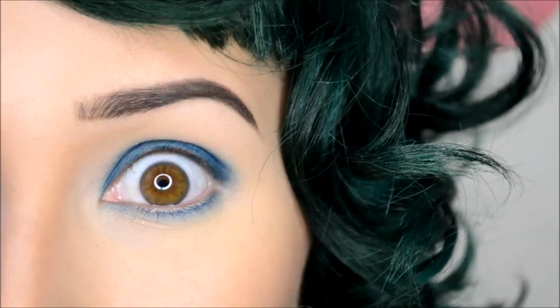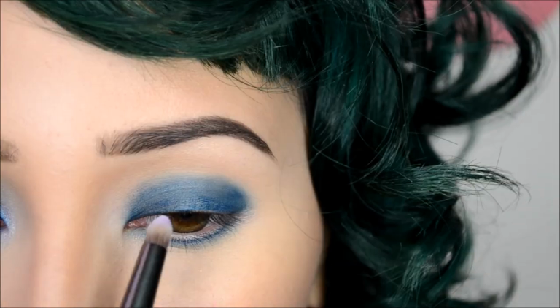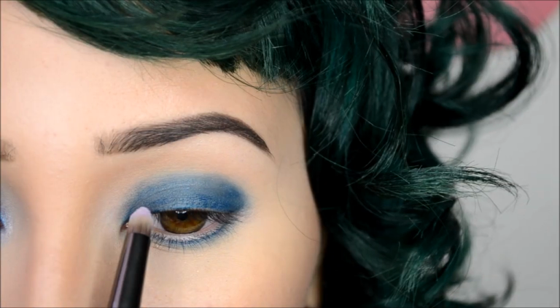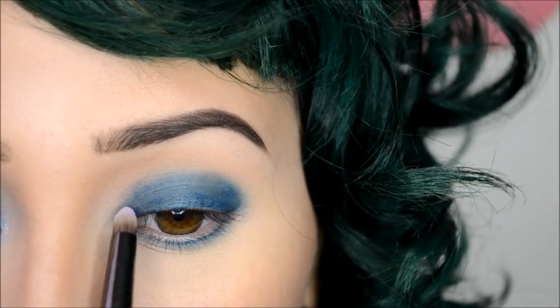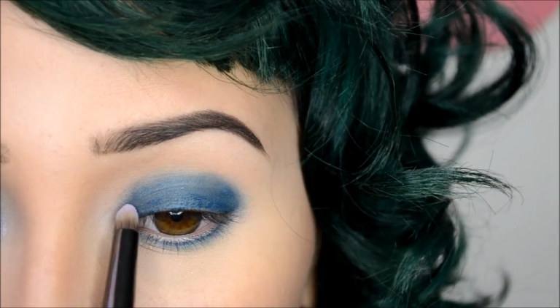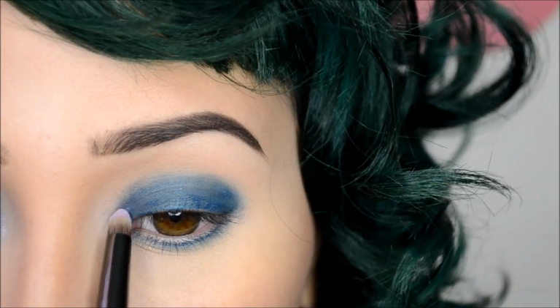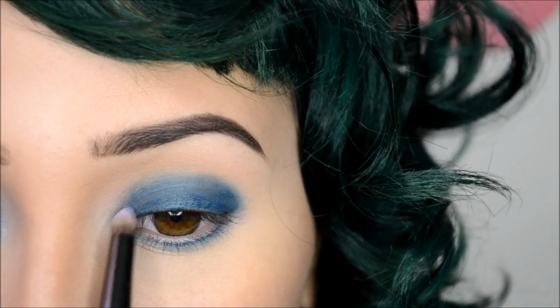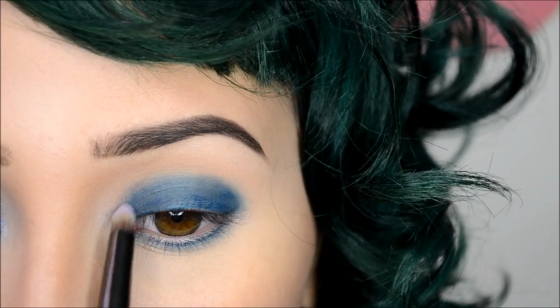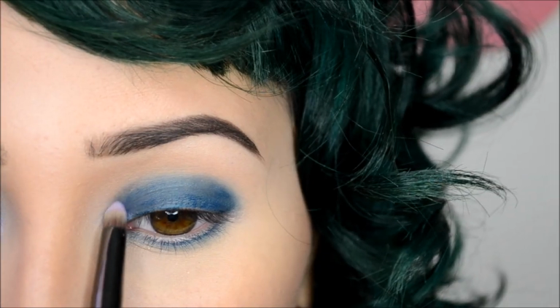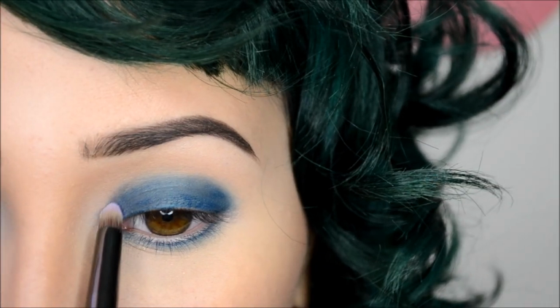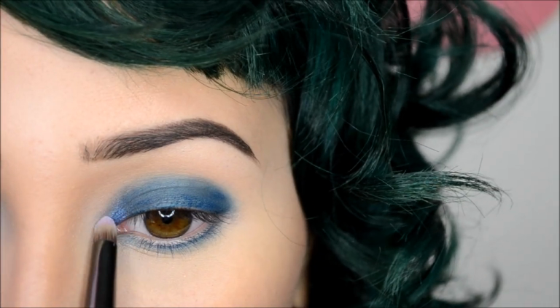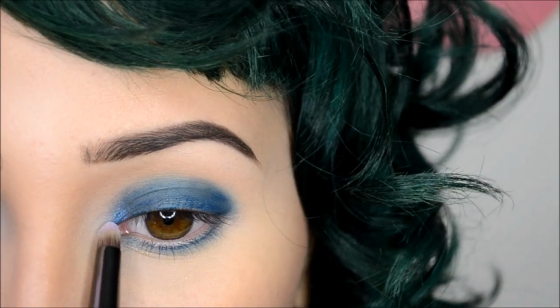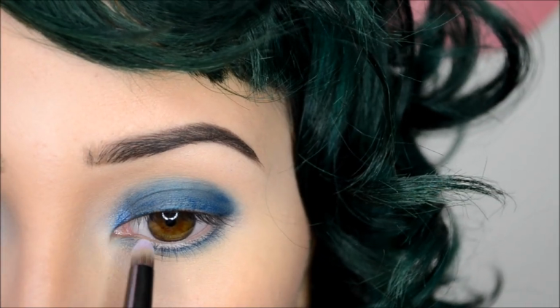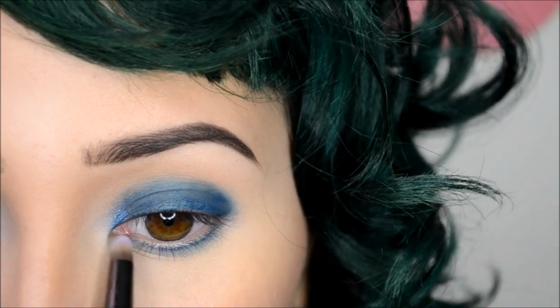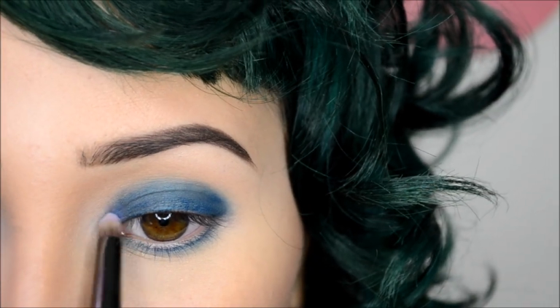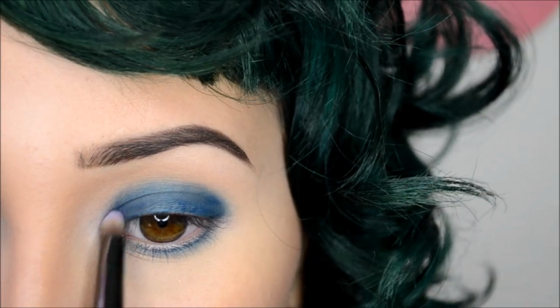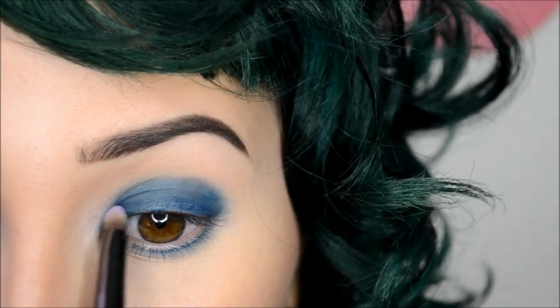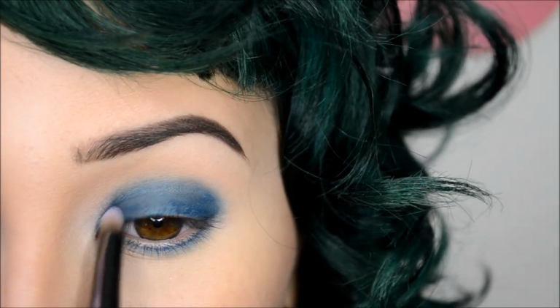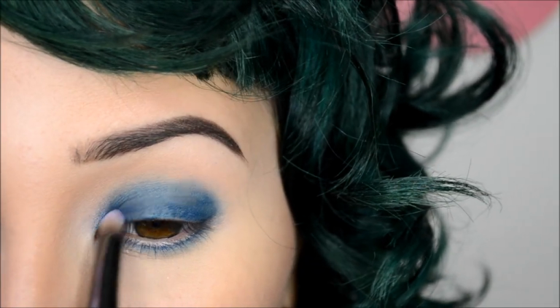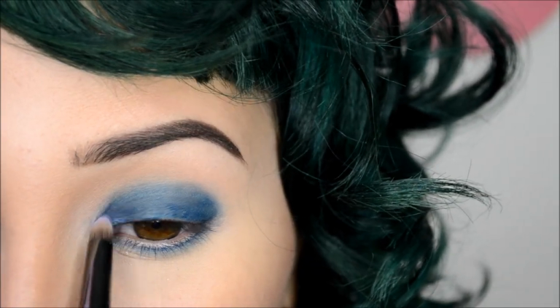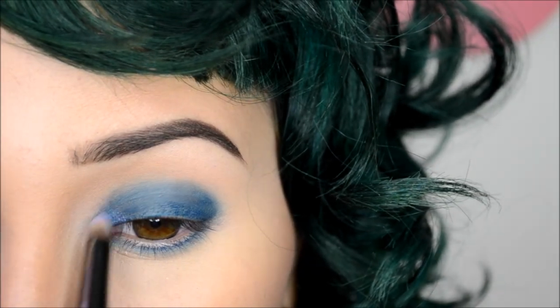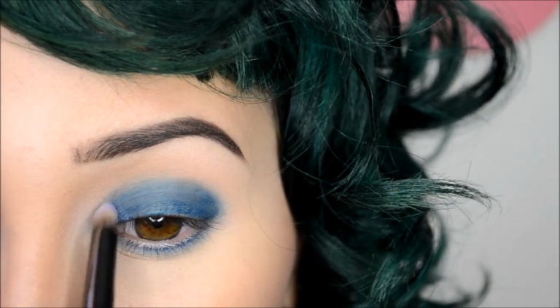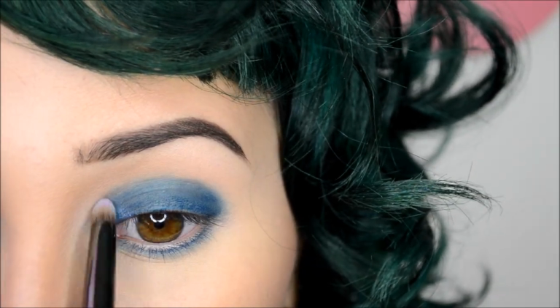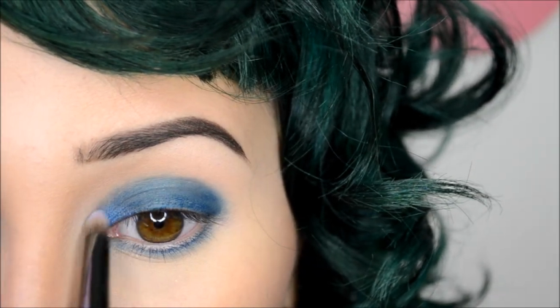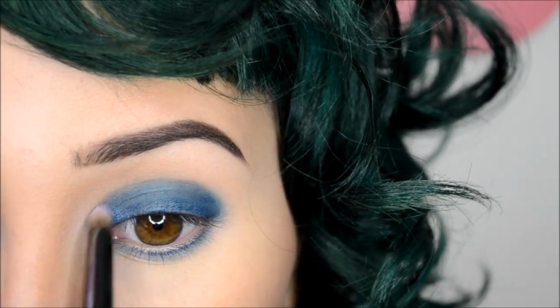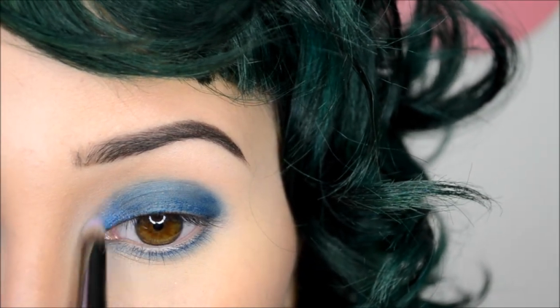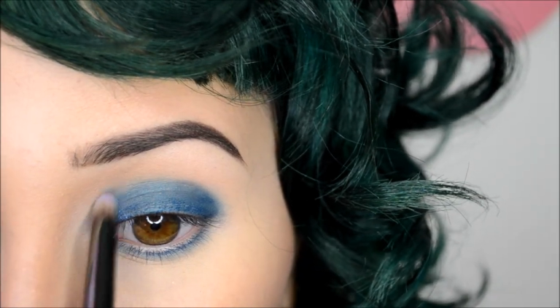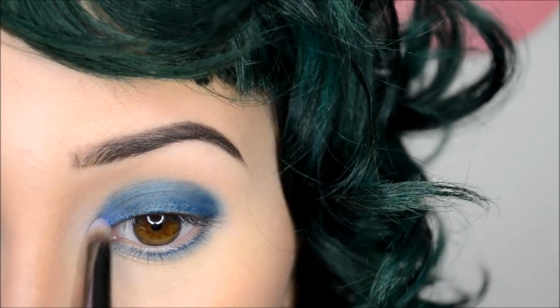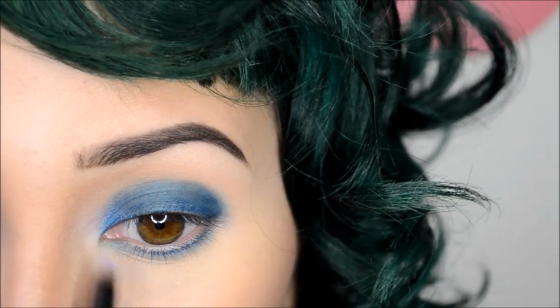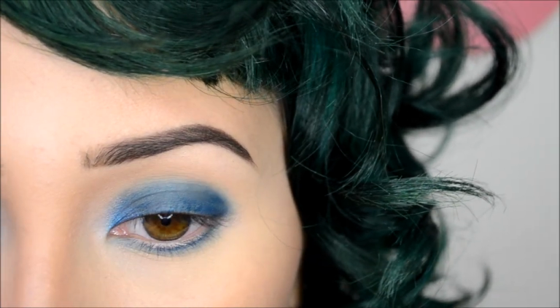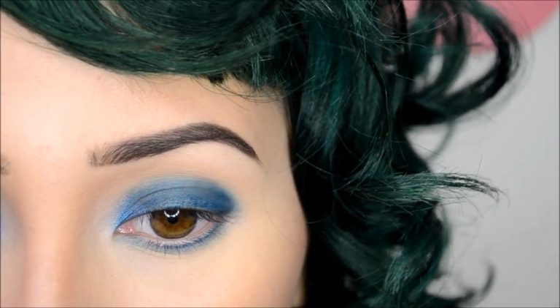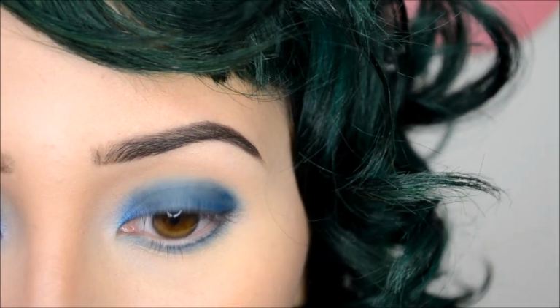Then with a pencil brush, I'm taking Urban Decay Shadow in Tonic and applying that on the inner corner of my eye.